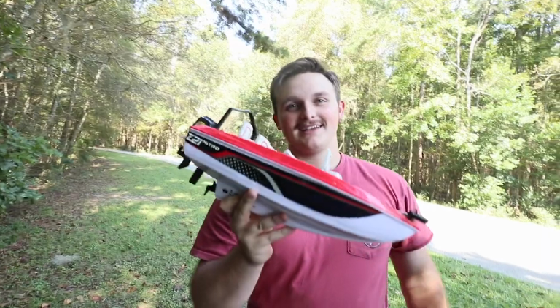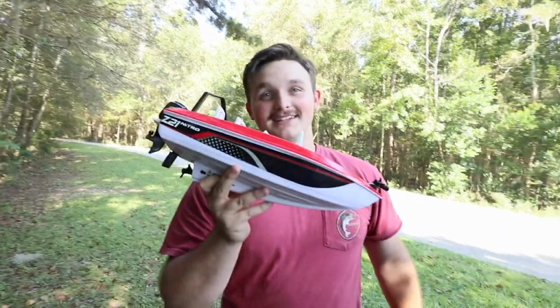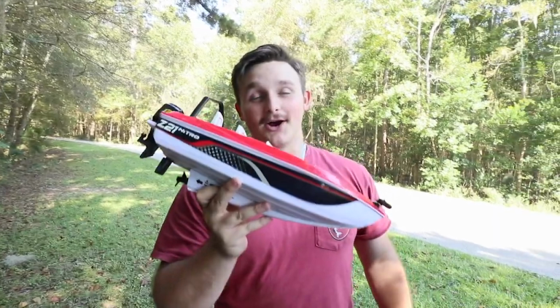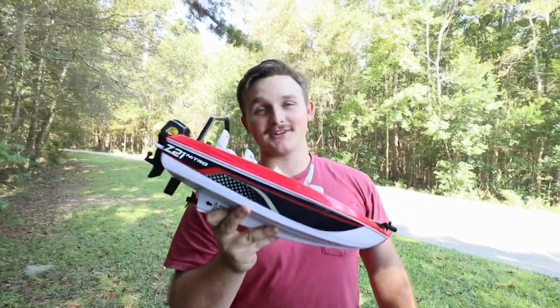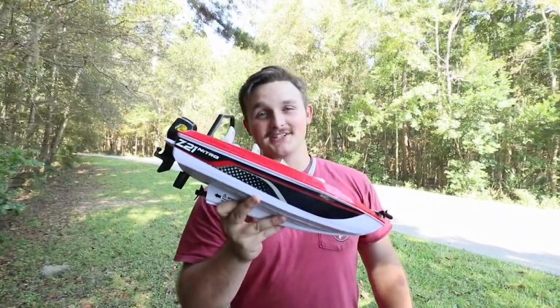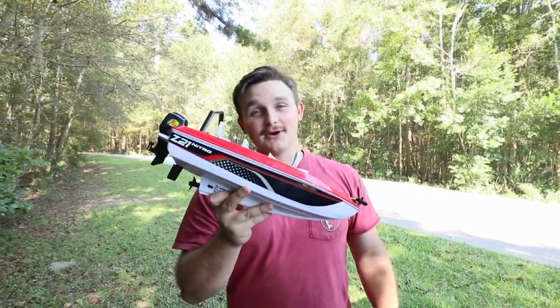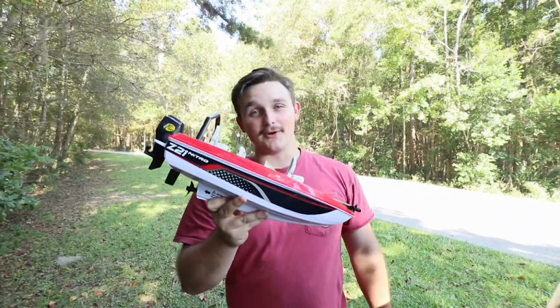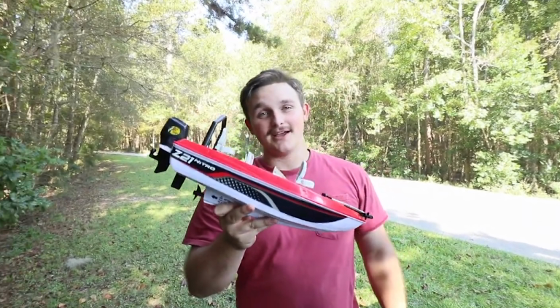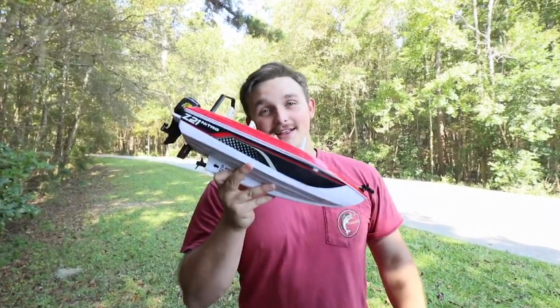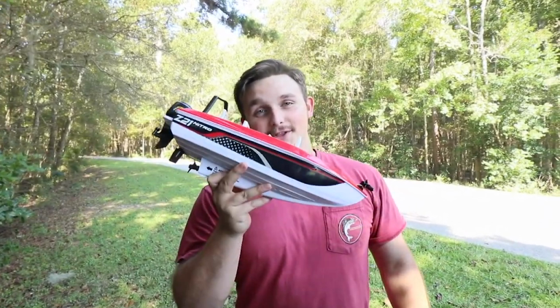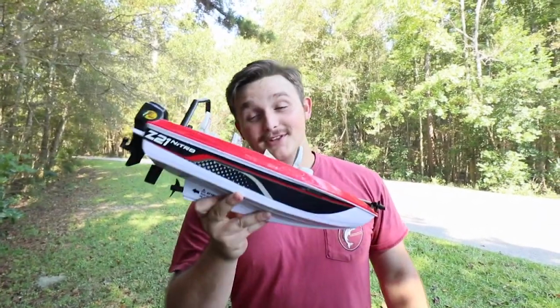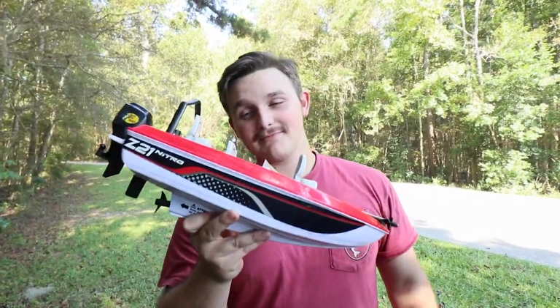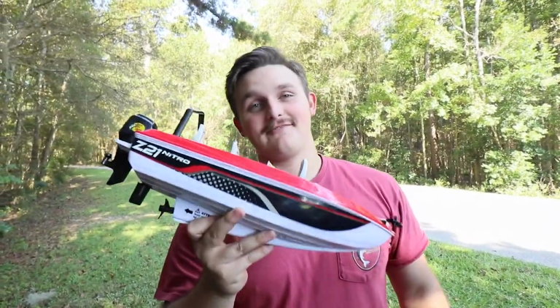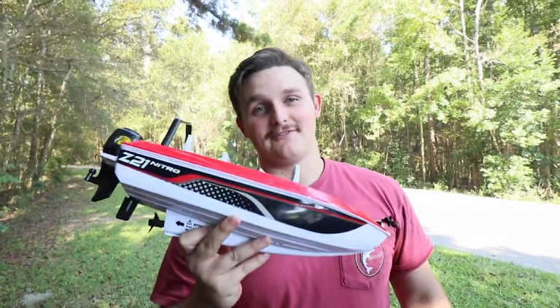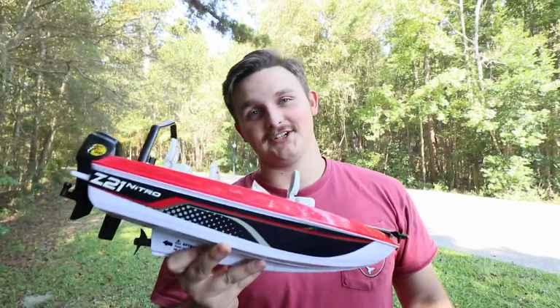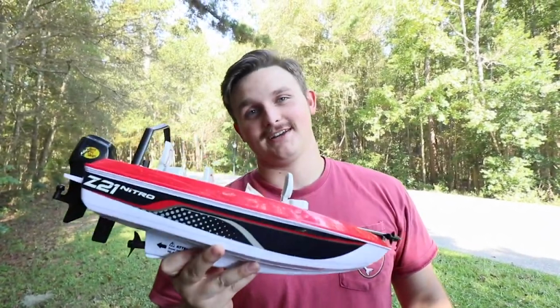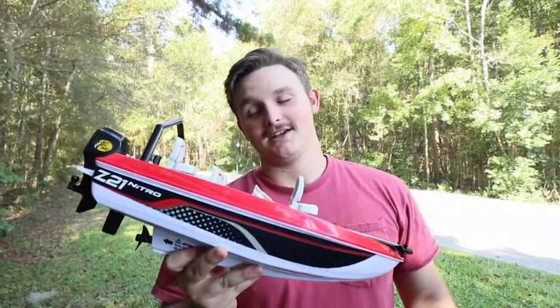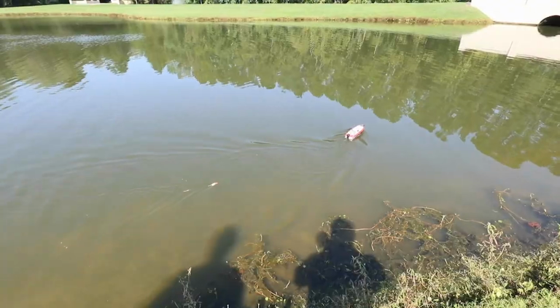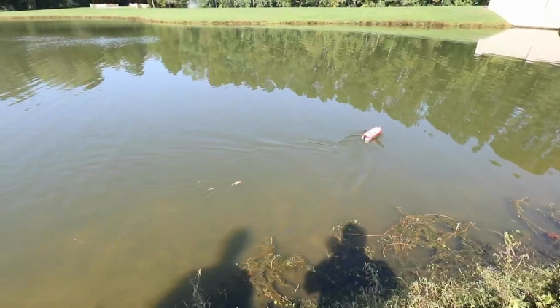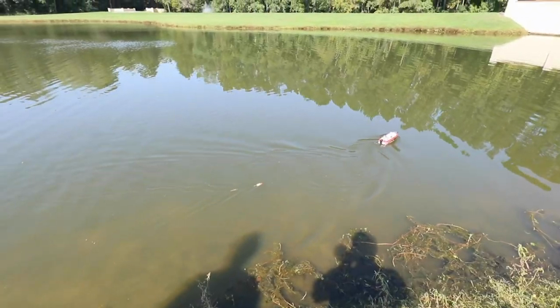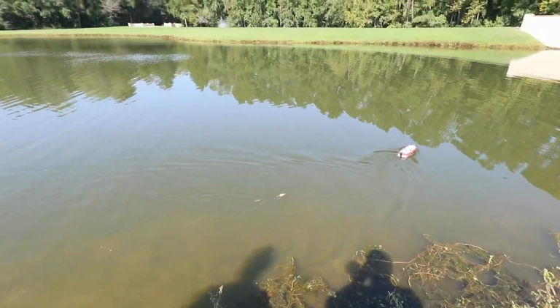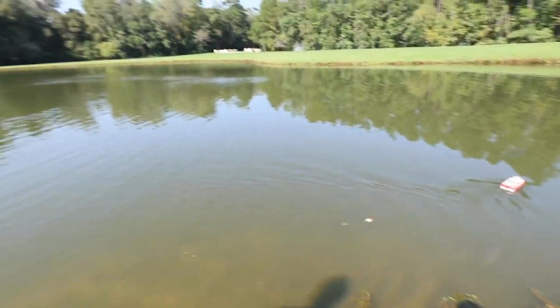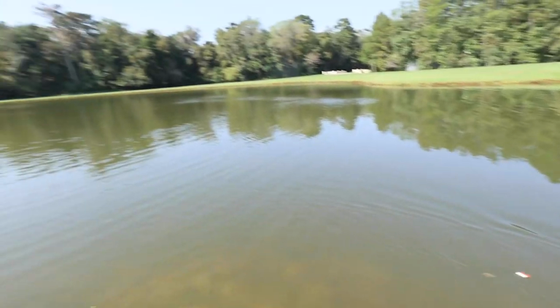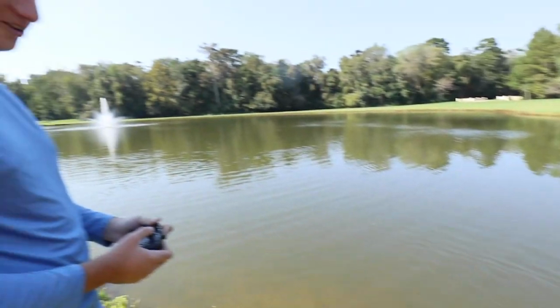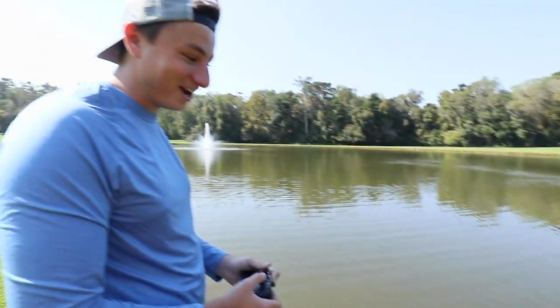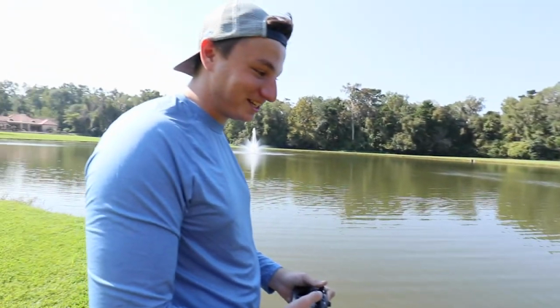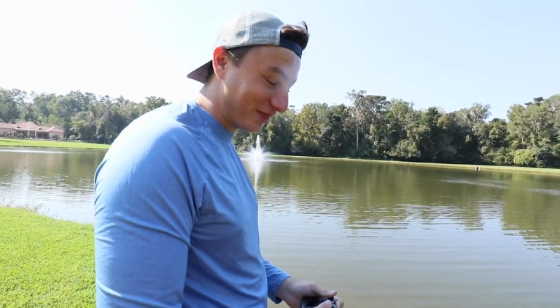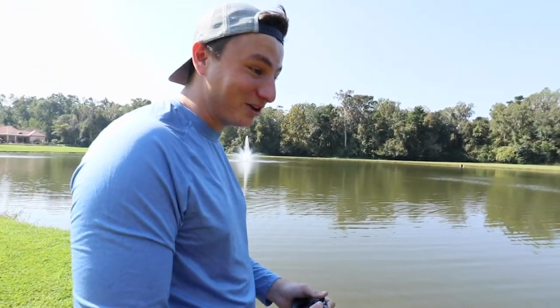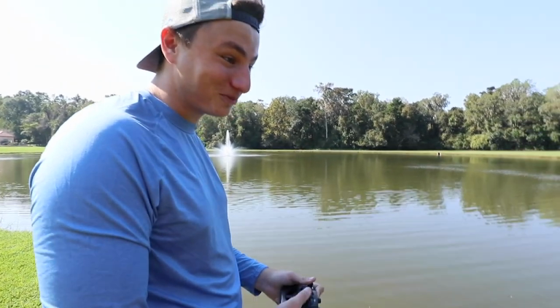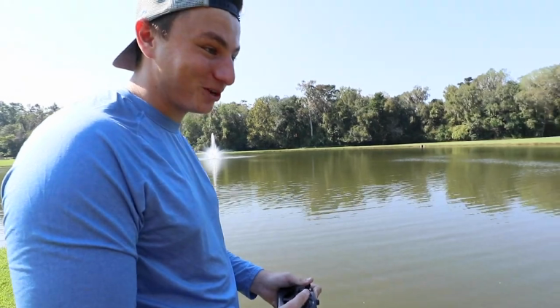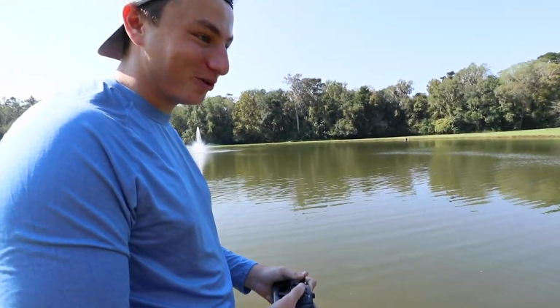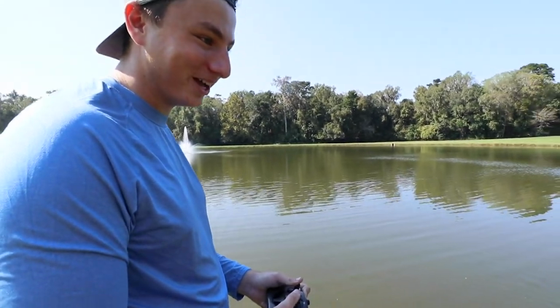Is an RC boat literally meant for fishing? I mean, that's pretty crazy. That thing goes pretty quick.